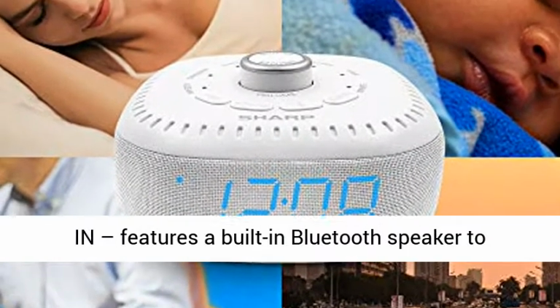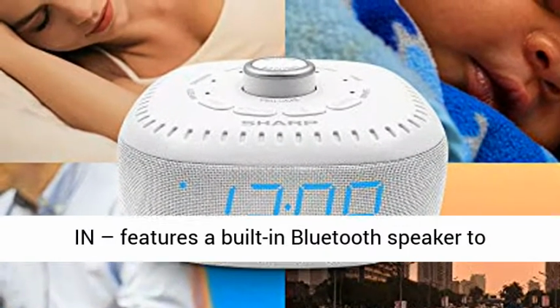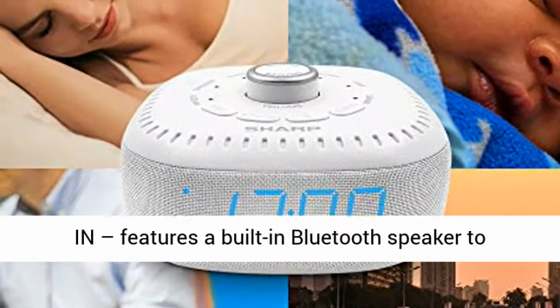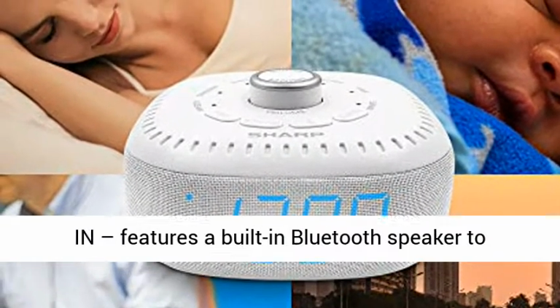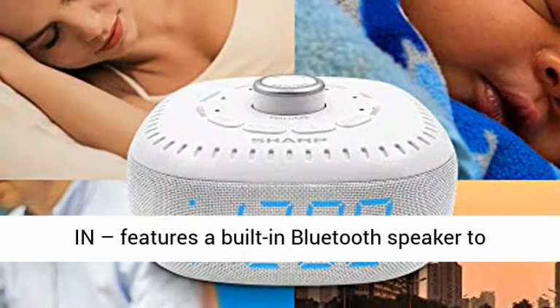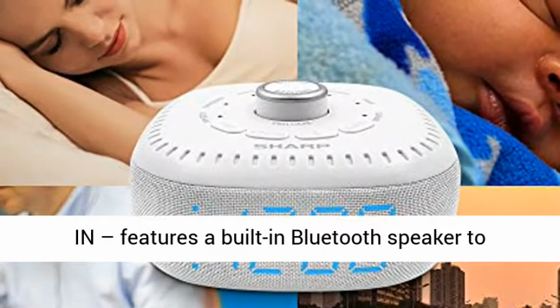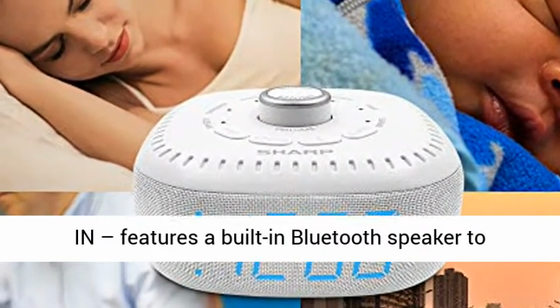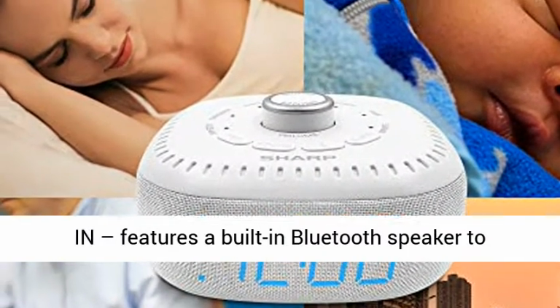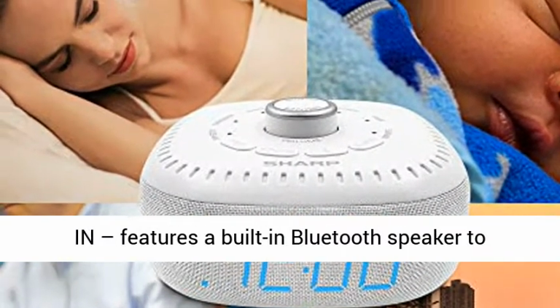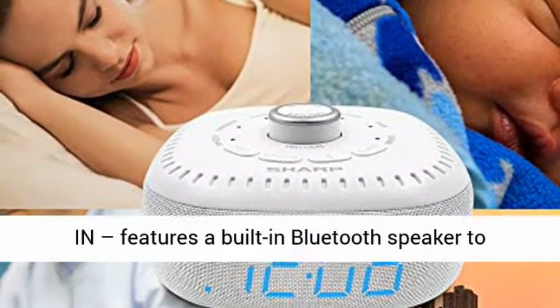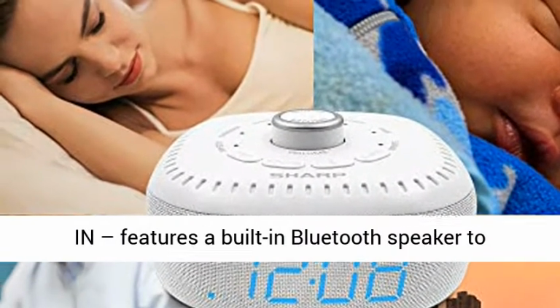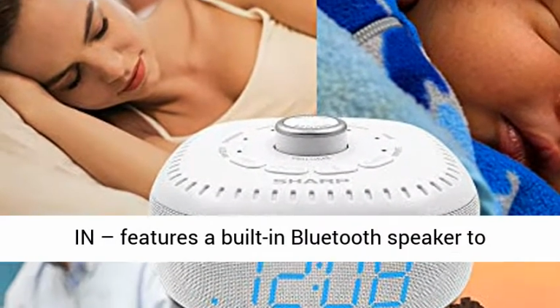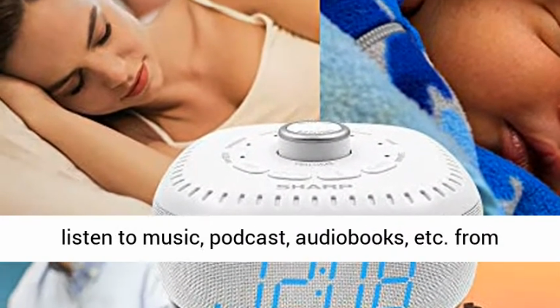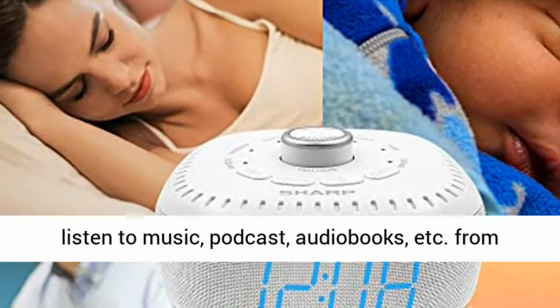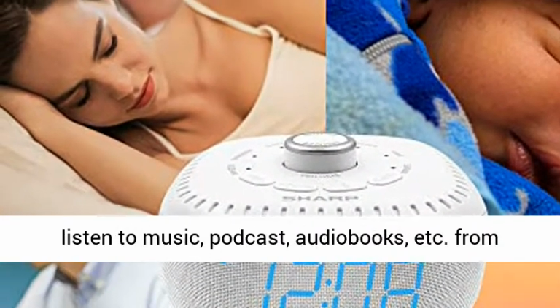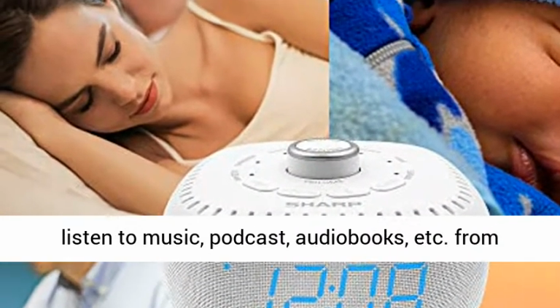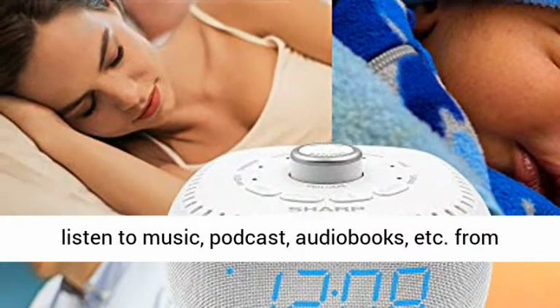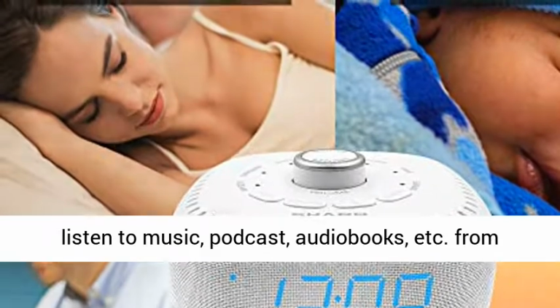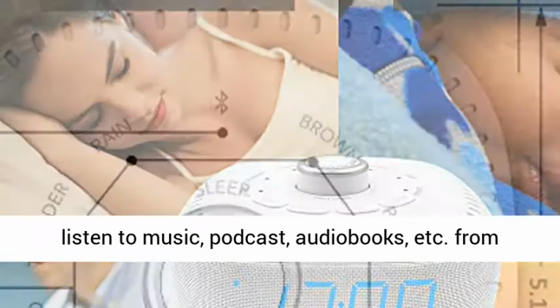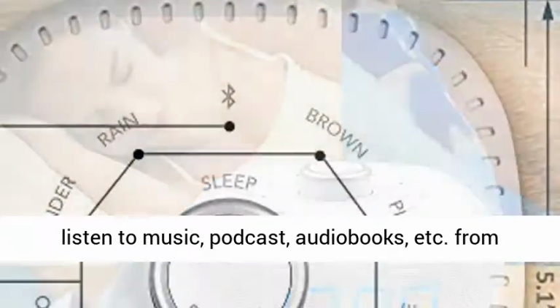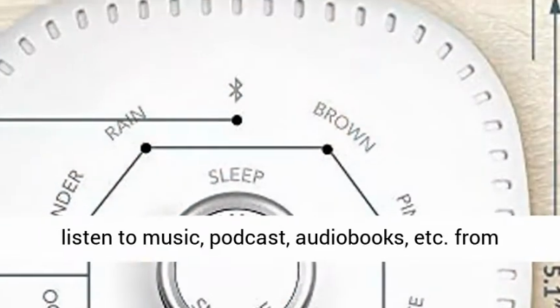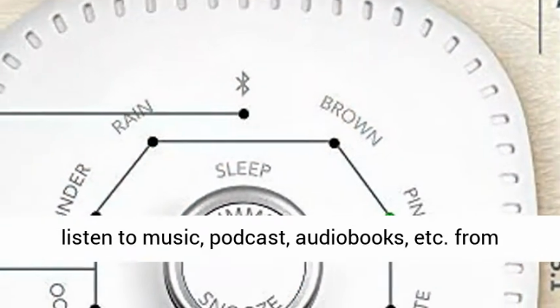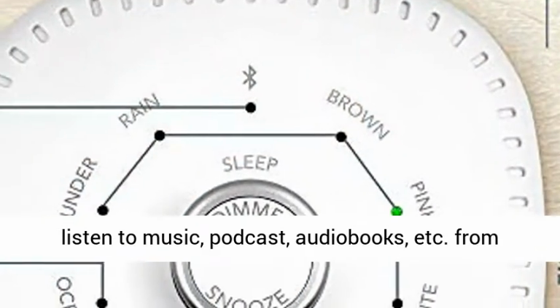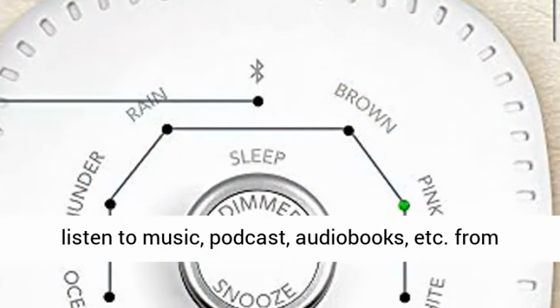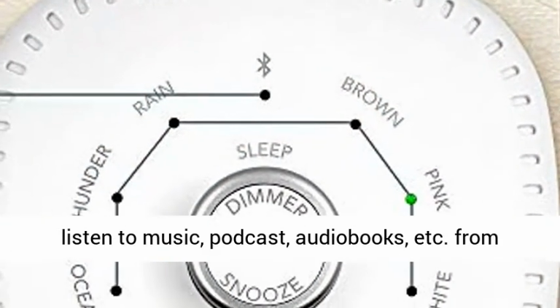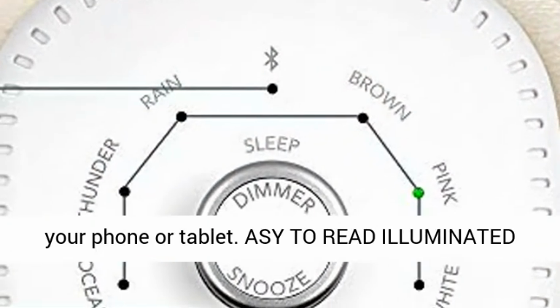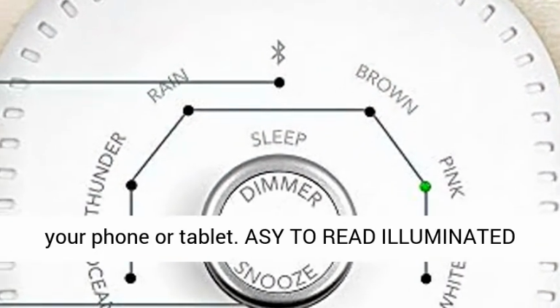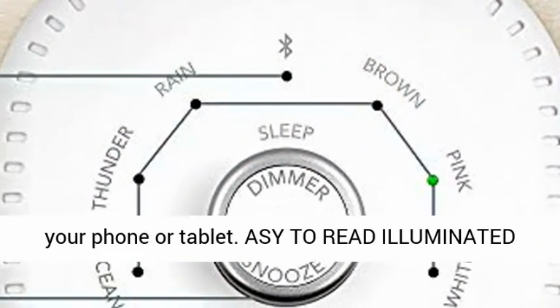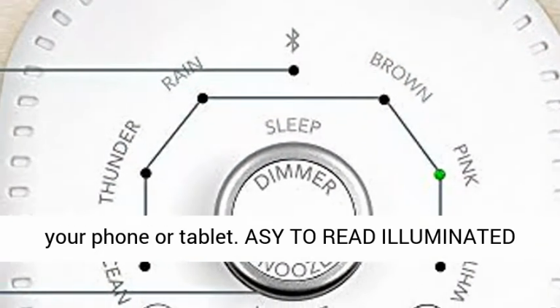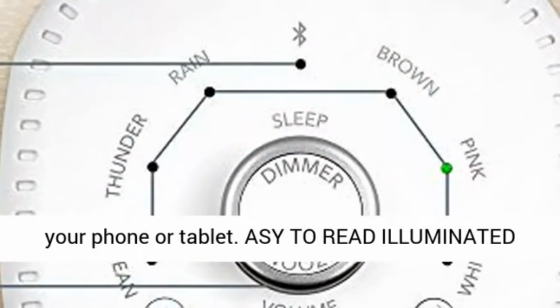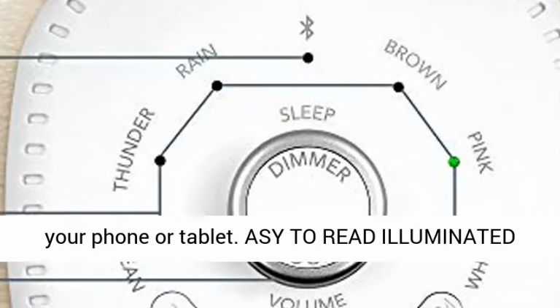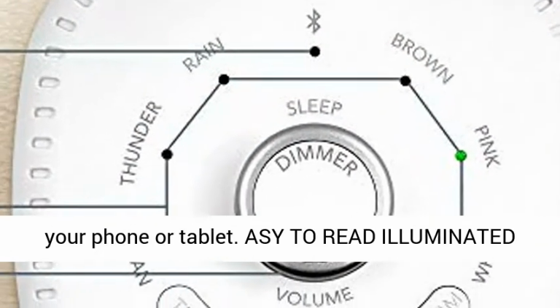Bluetooth Speaker Built-in: features a built-in Bluetooth speaker to listen to music, podcasts, audiobooks, etc. from your phone or tablet.